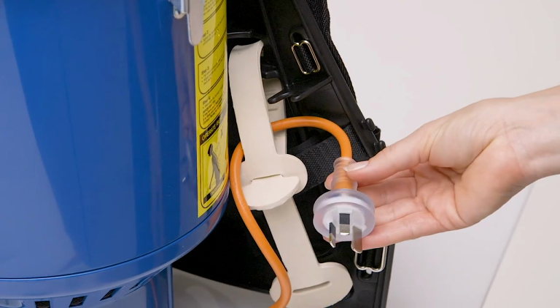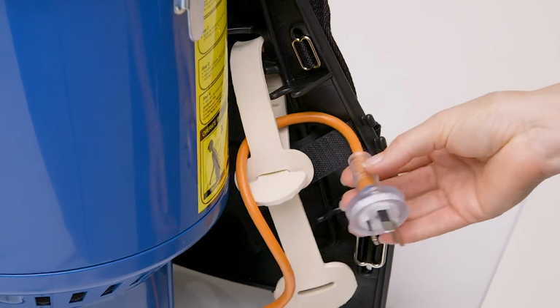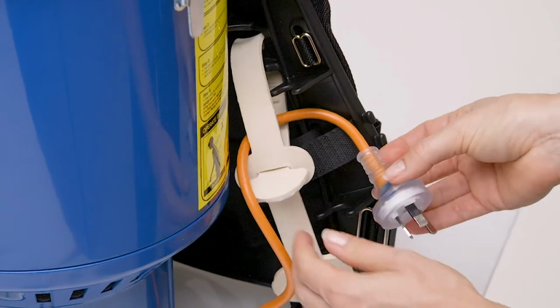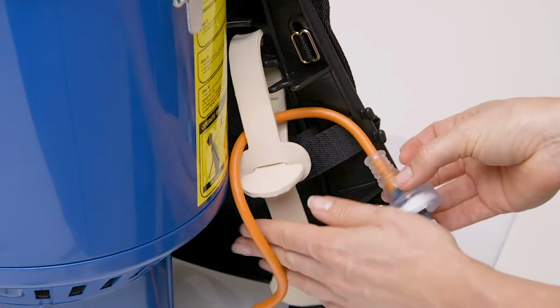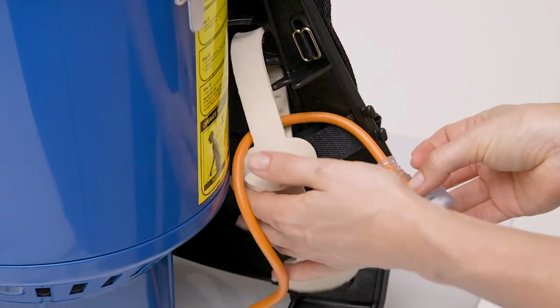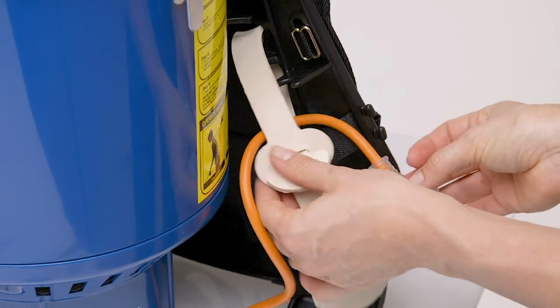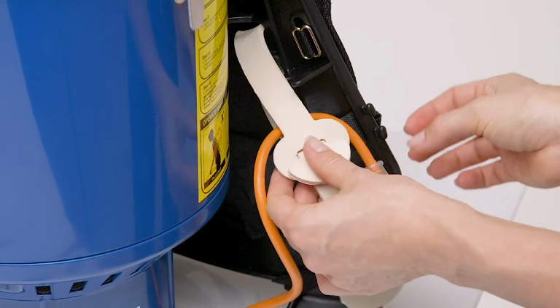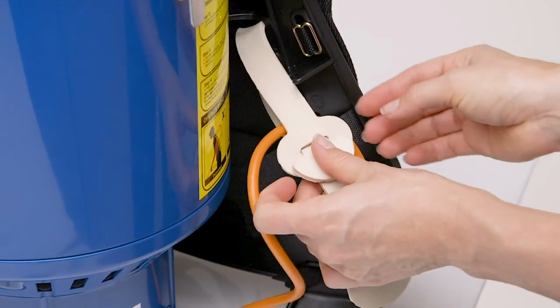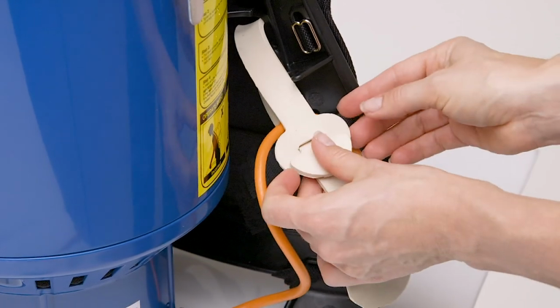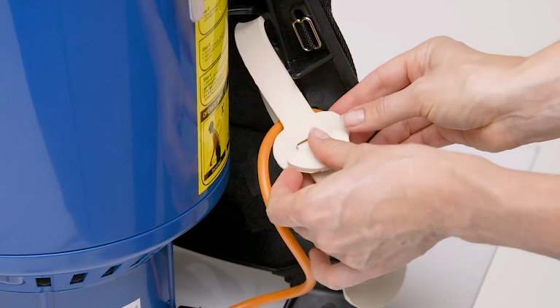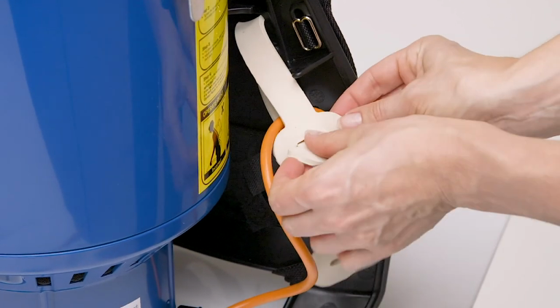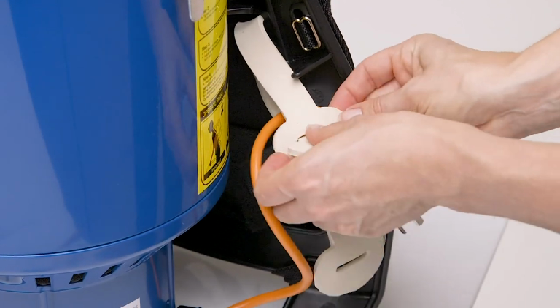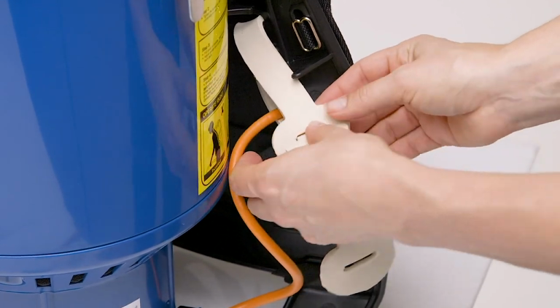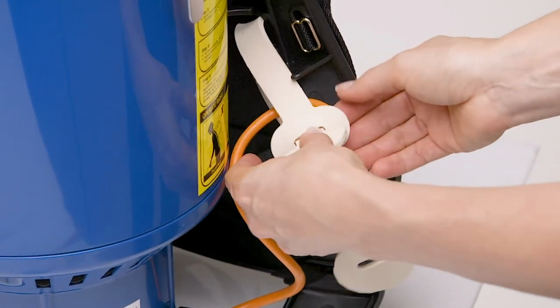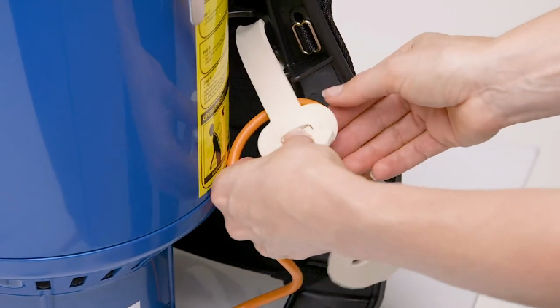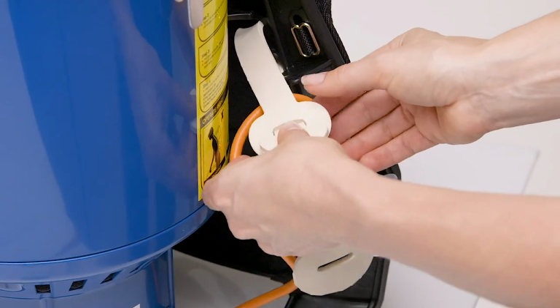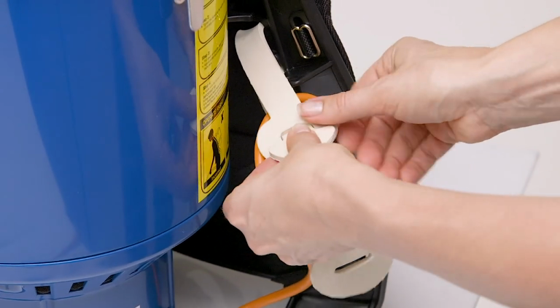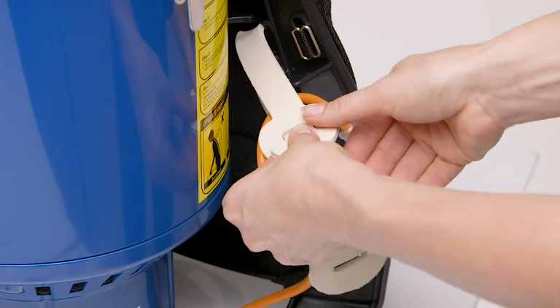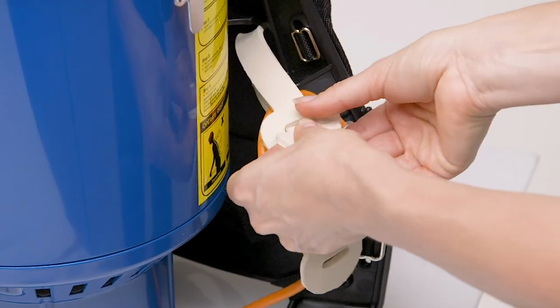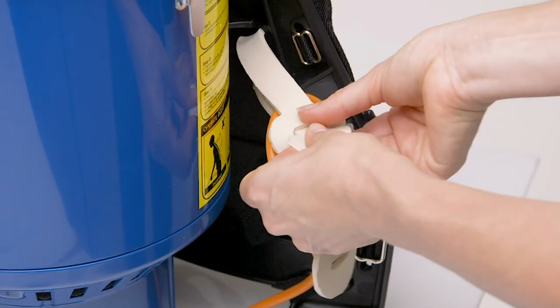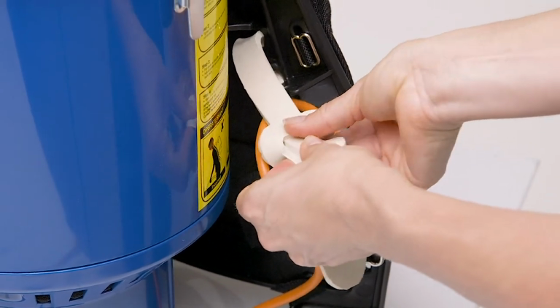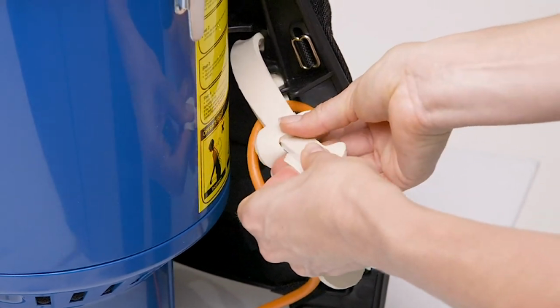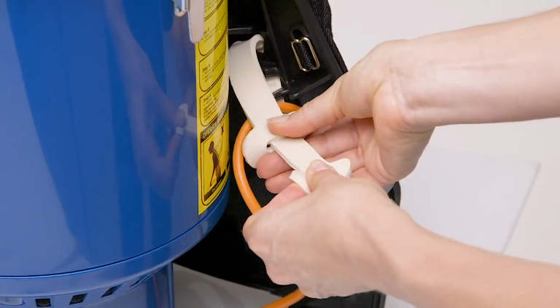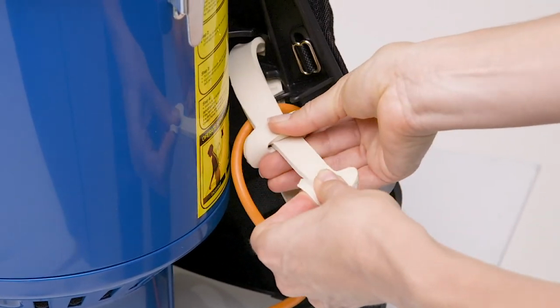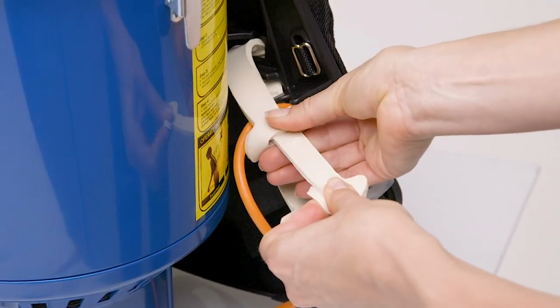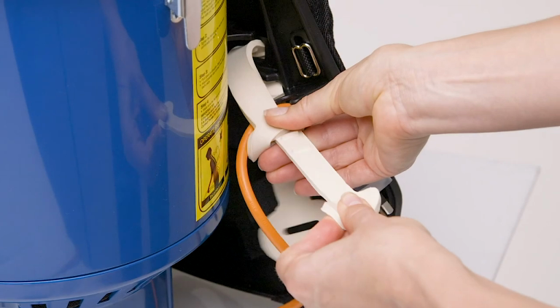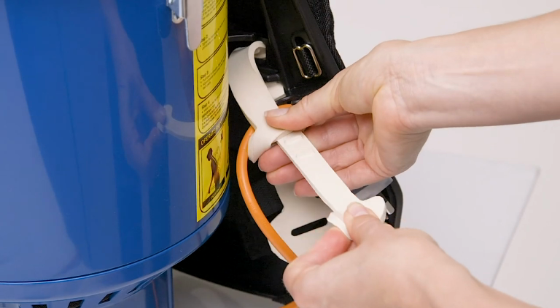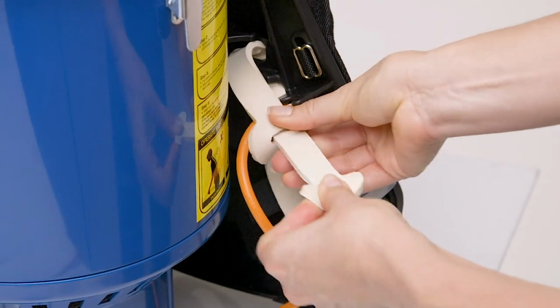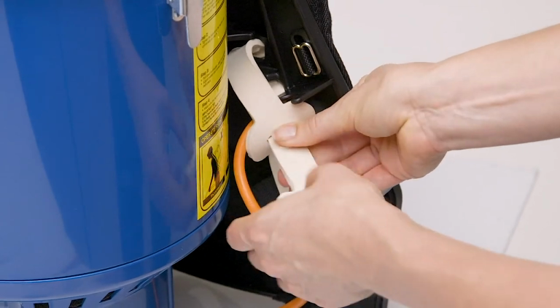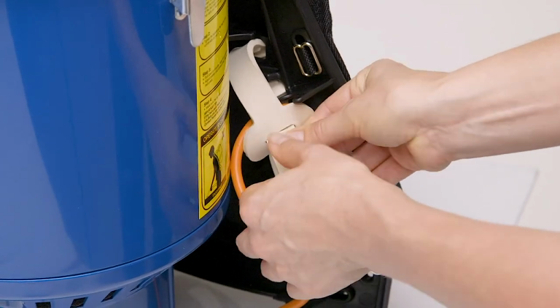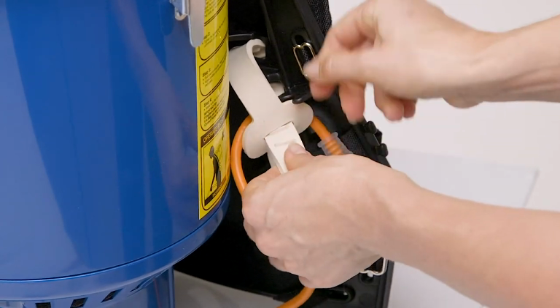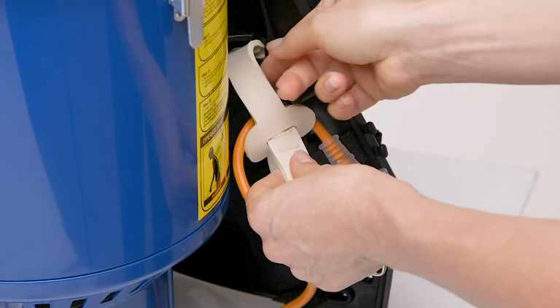Holding both parts together, push the middle slit up over the grooves to tighten the short lead to the machine.